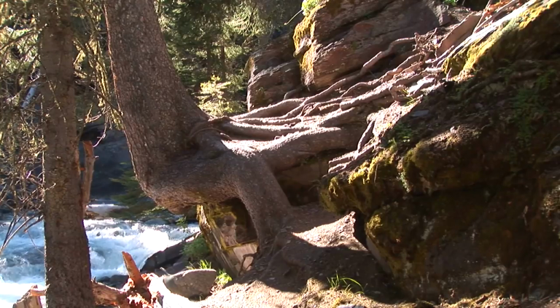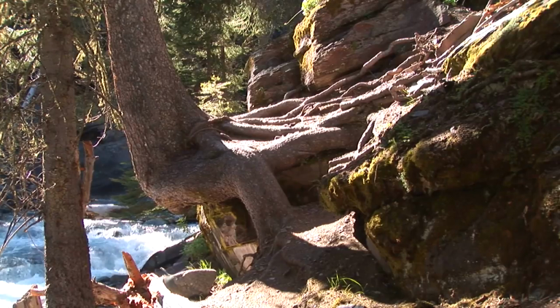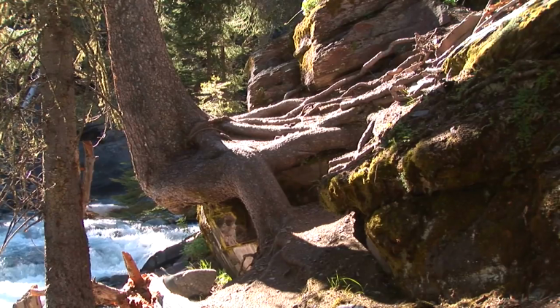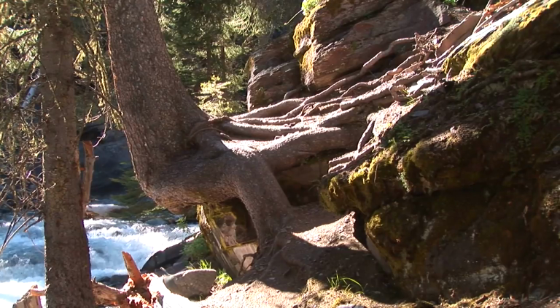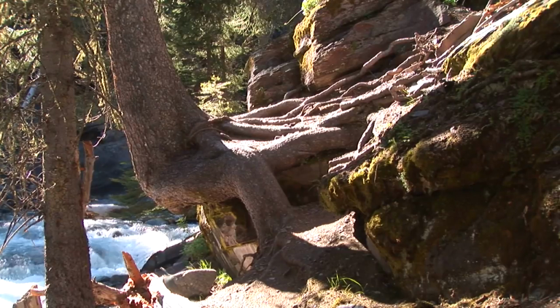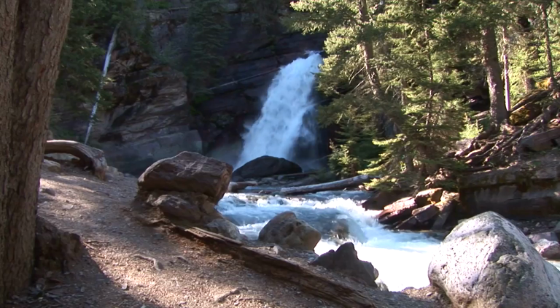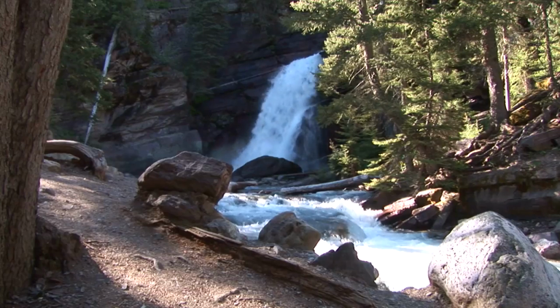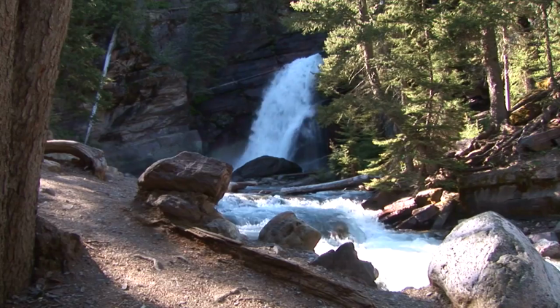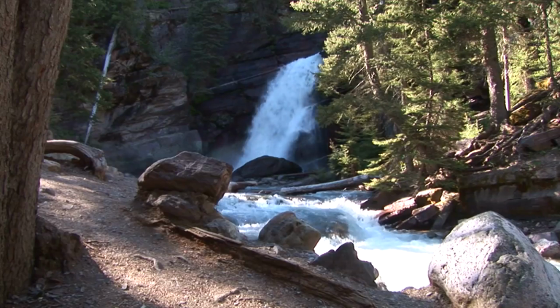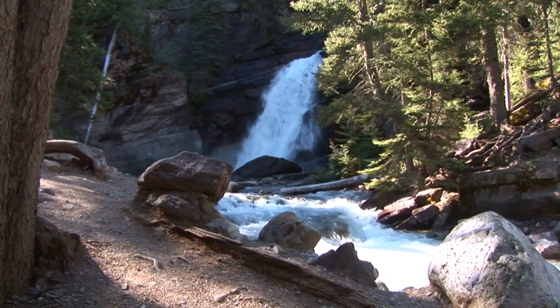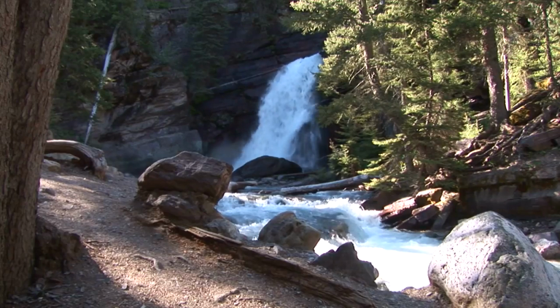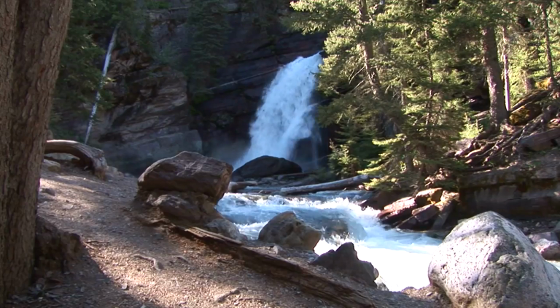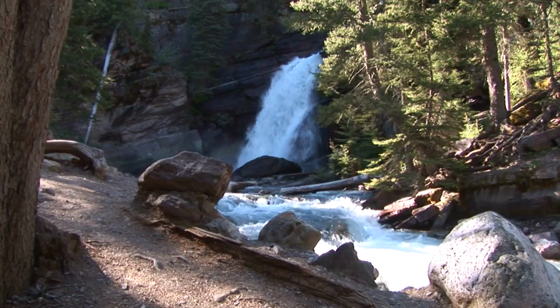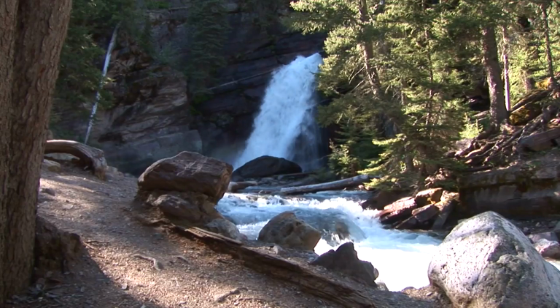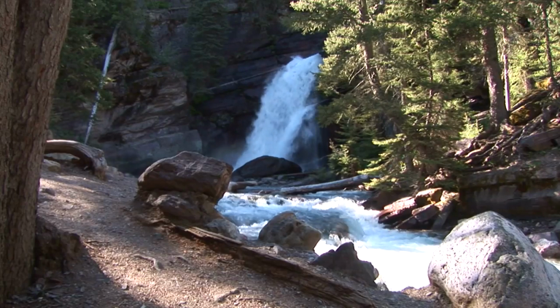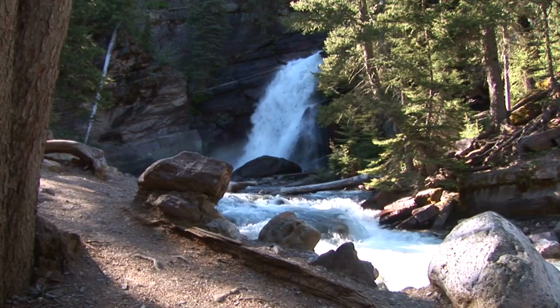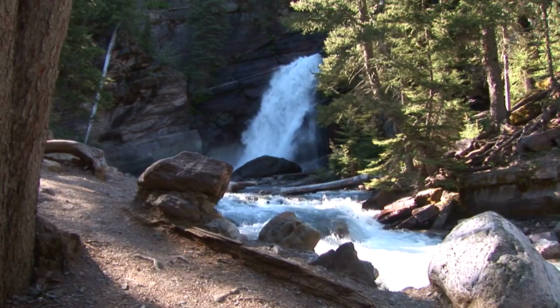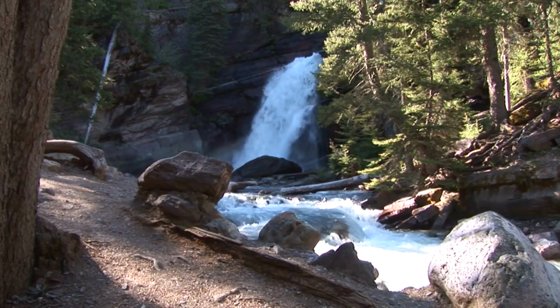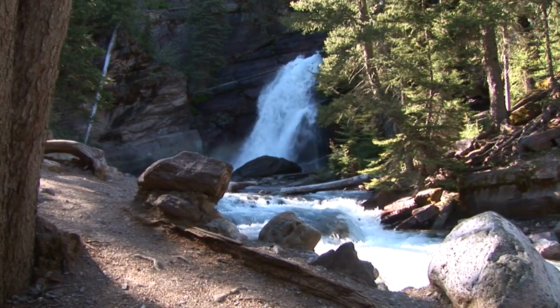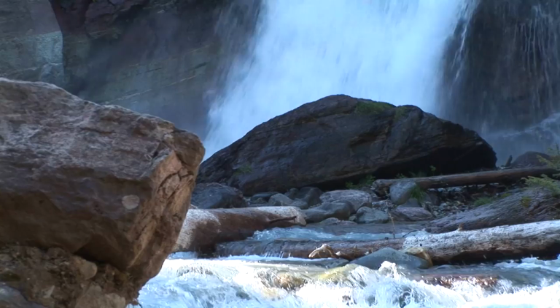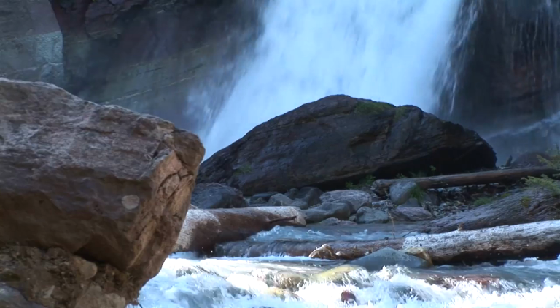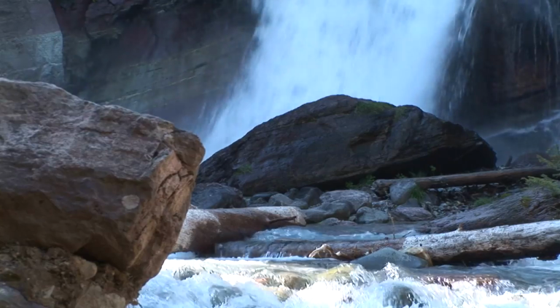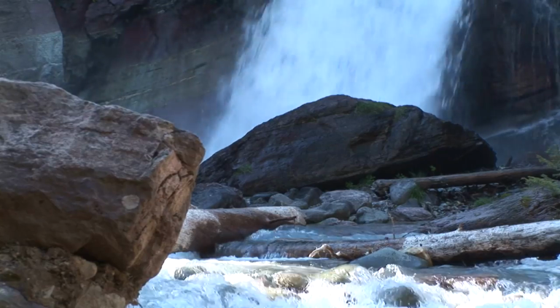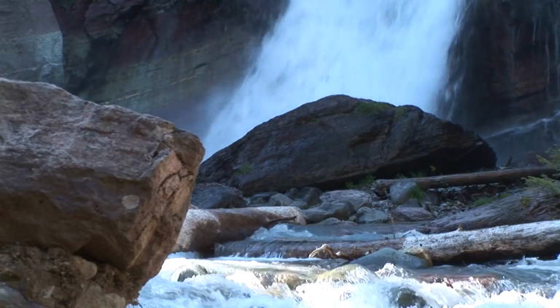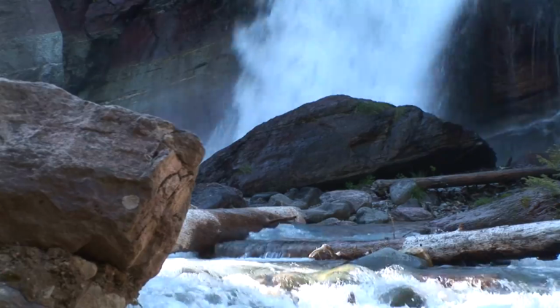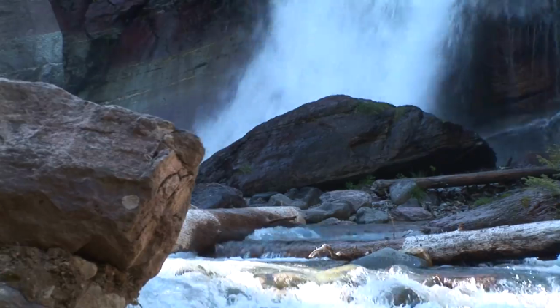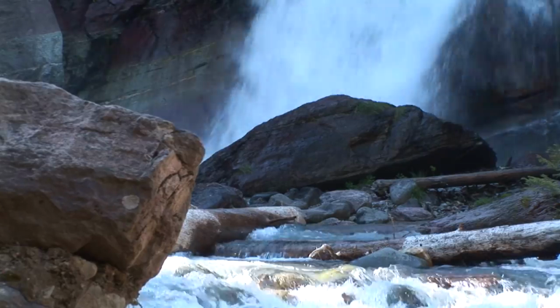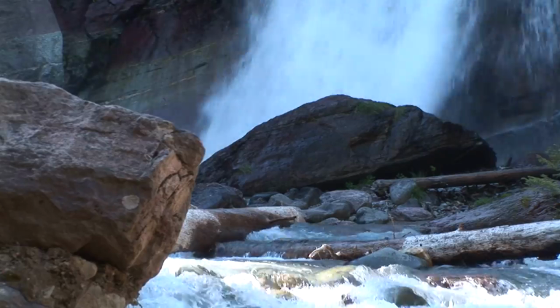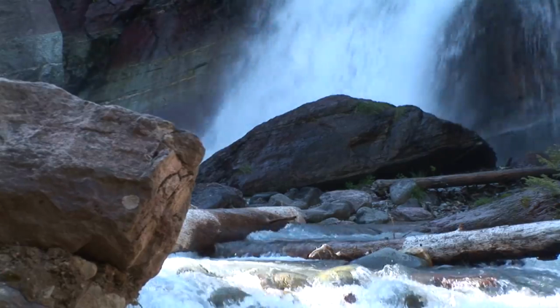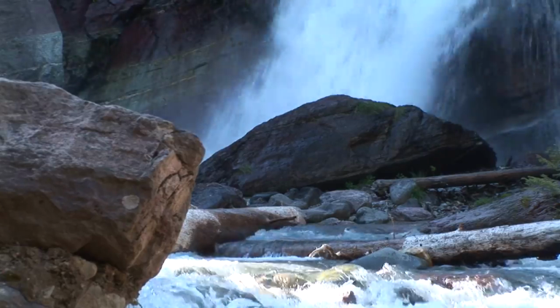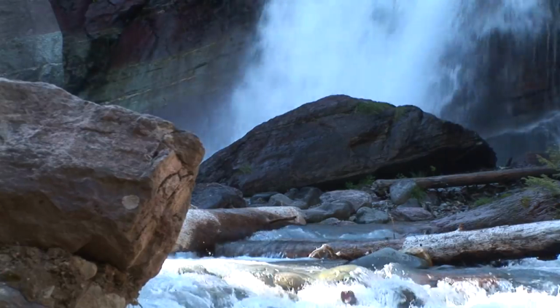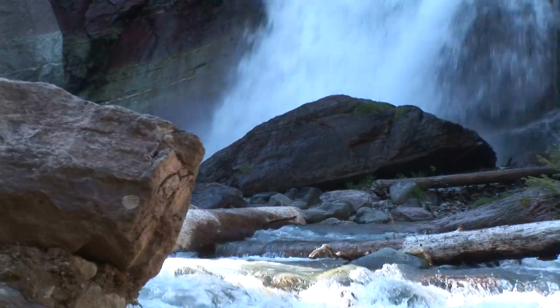St. Mary Falls is a fairly strong little waterfall, coming down in two tiers along the St. Mary River.